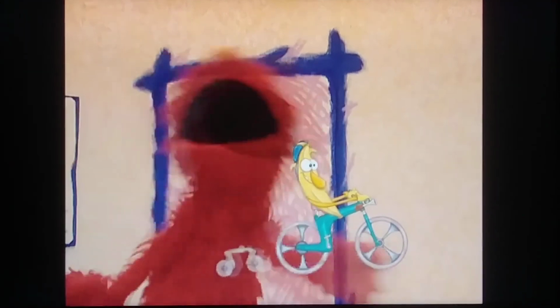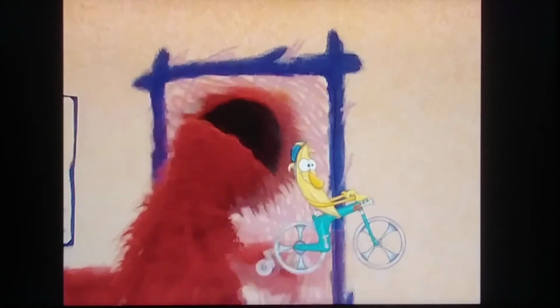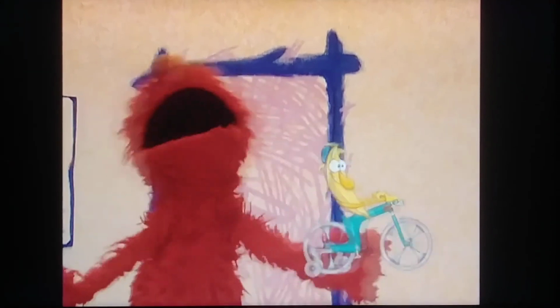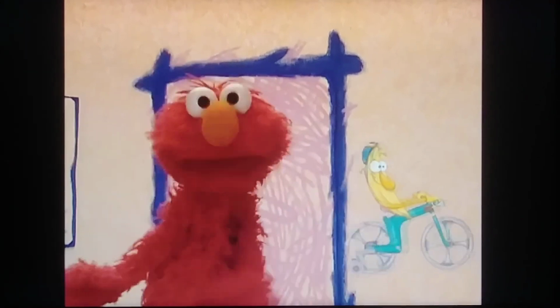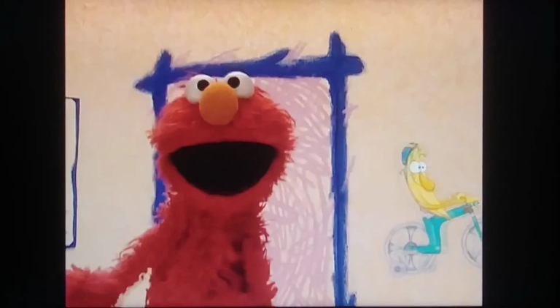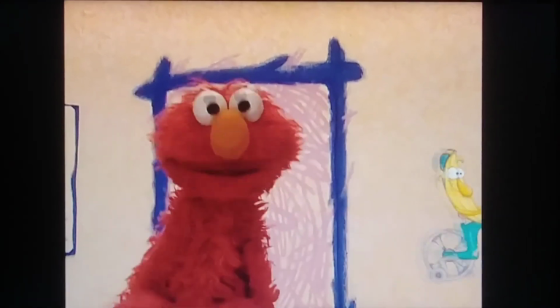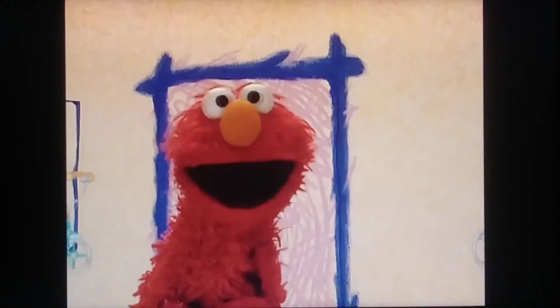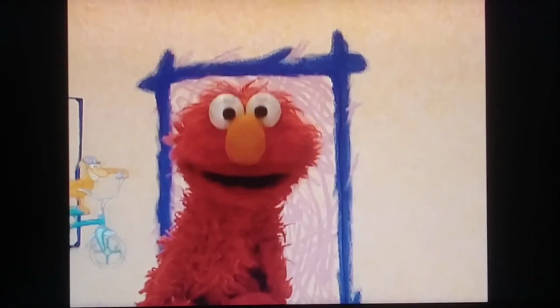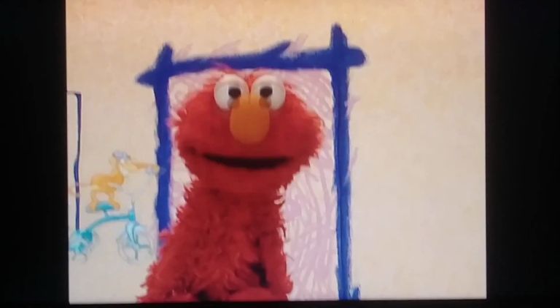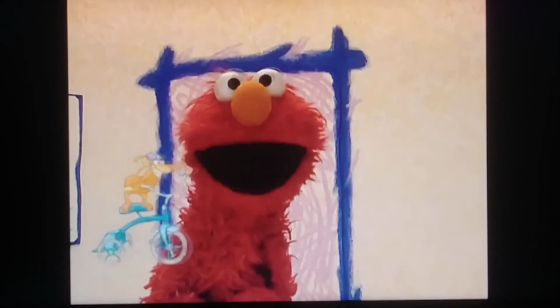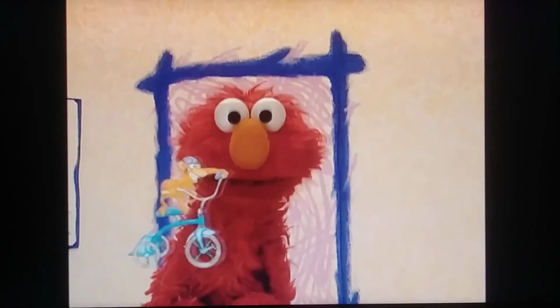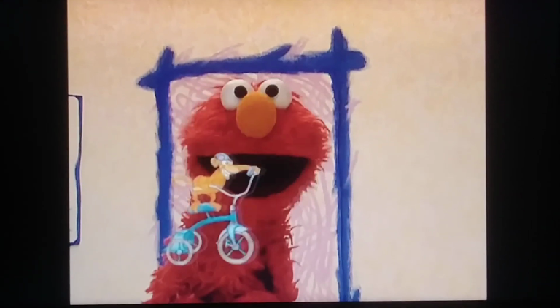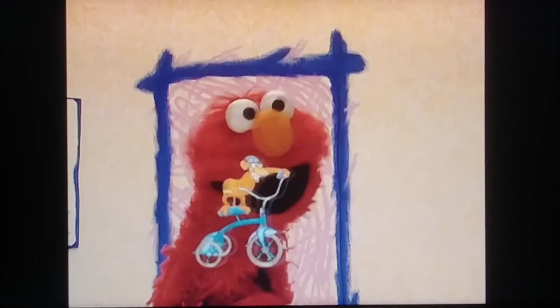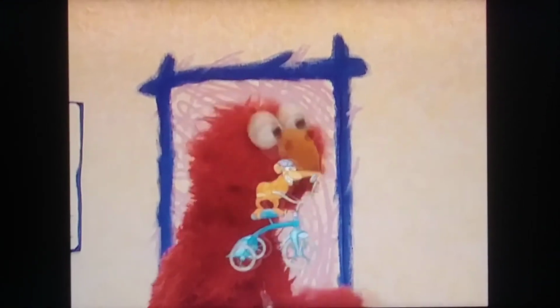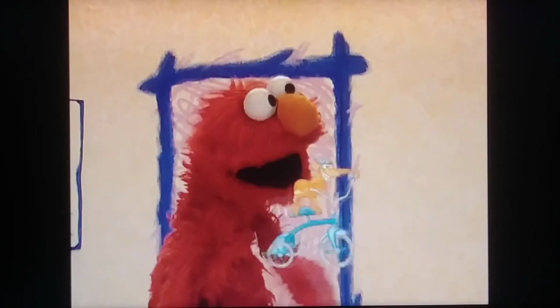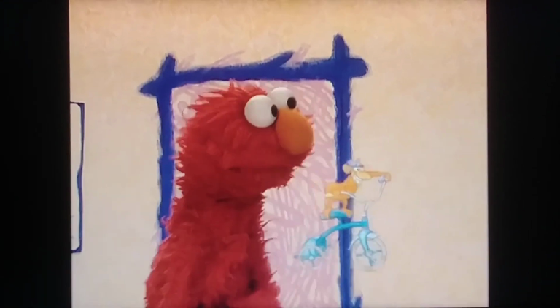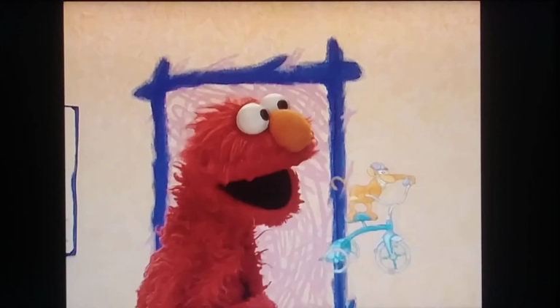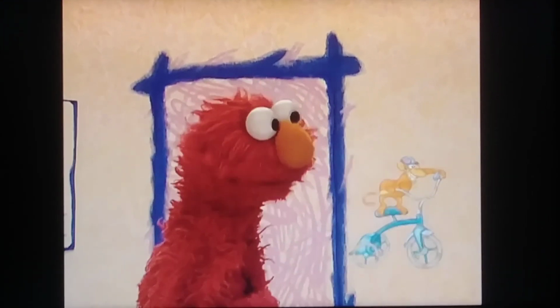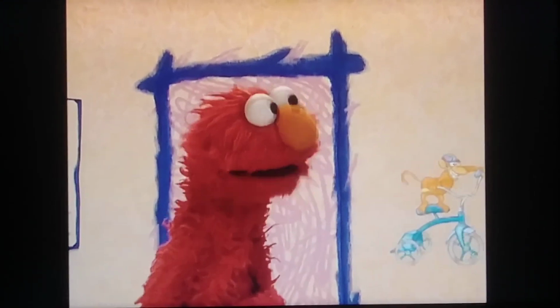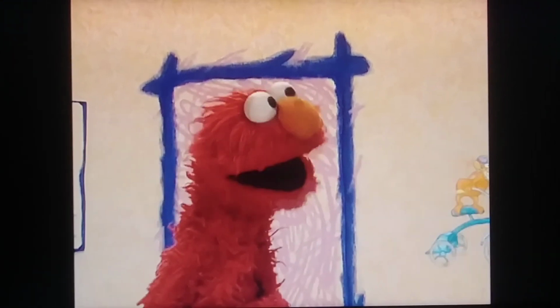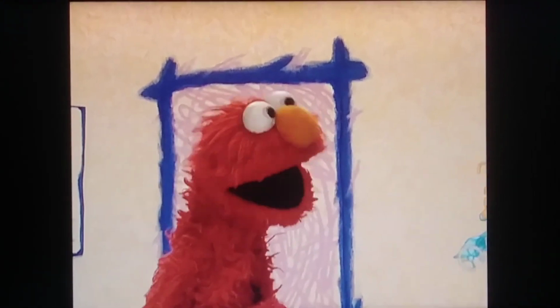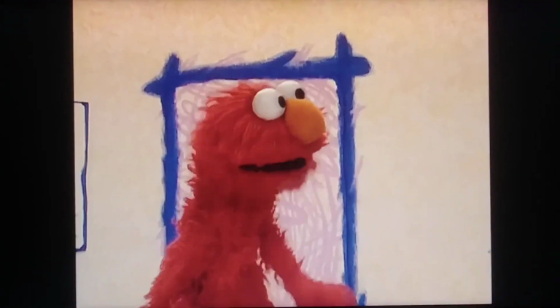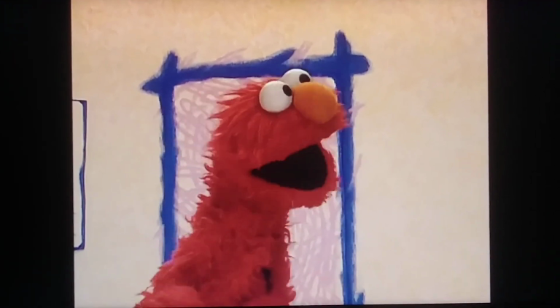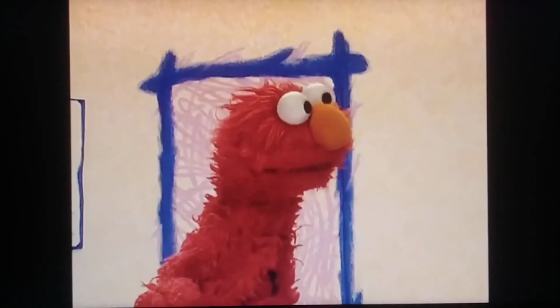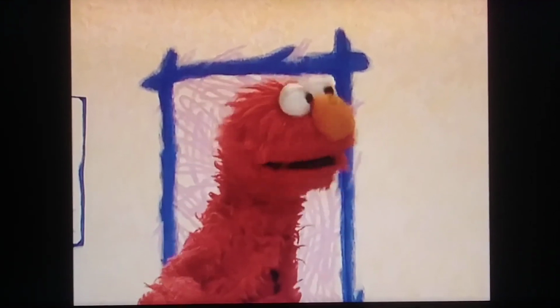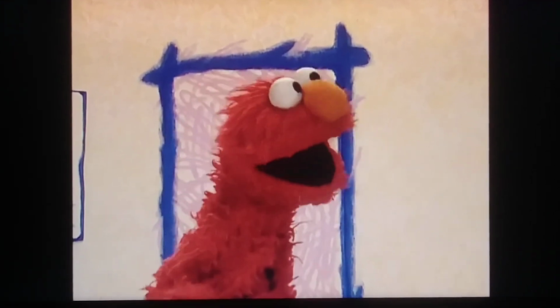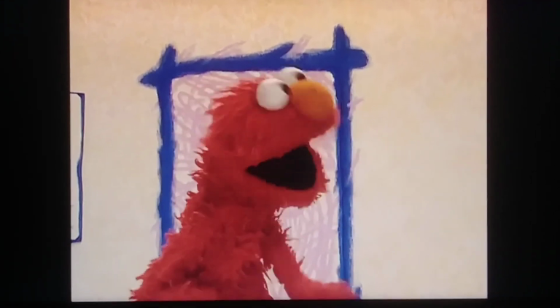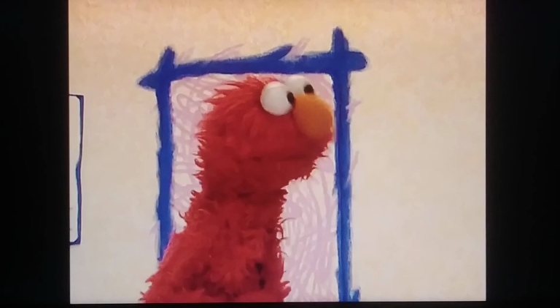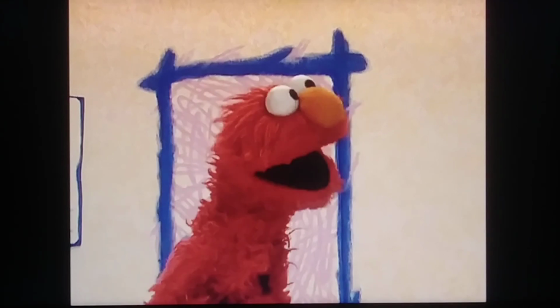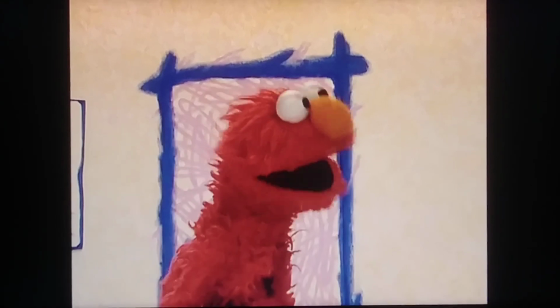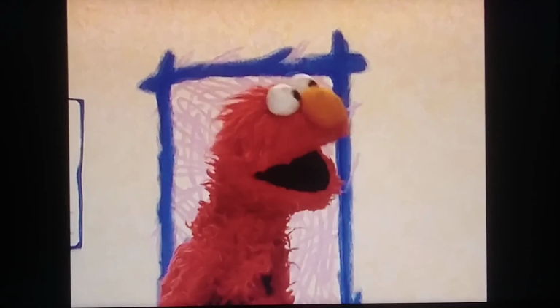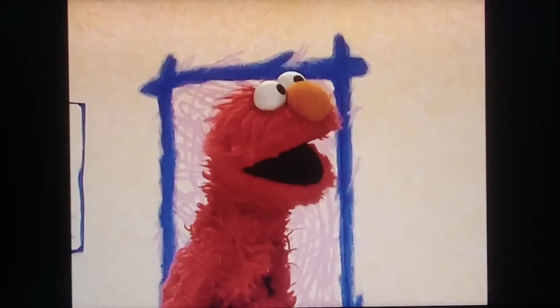Yay! Play dancing, everybody! Bye, tricycle. Bye, bicycle. Bye, training wheels.